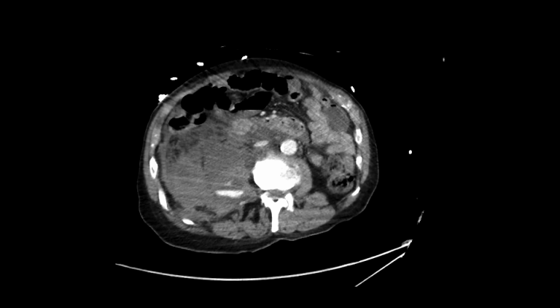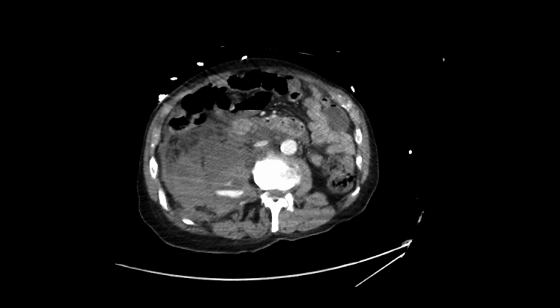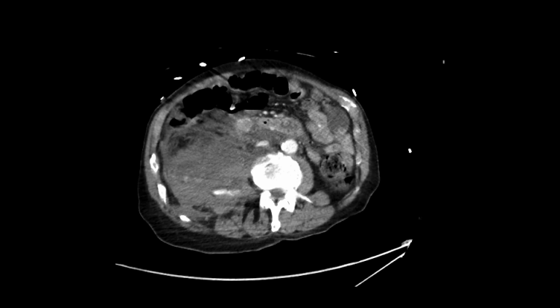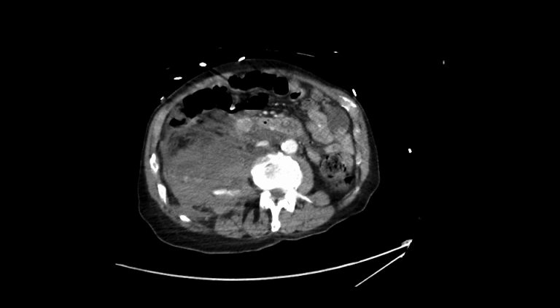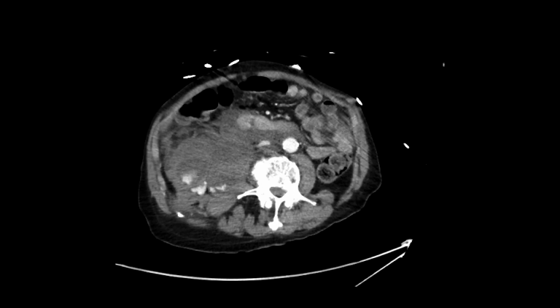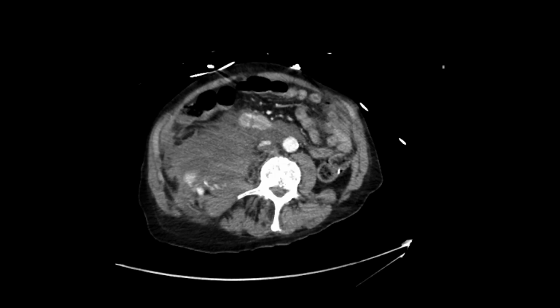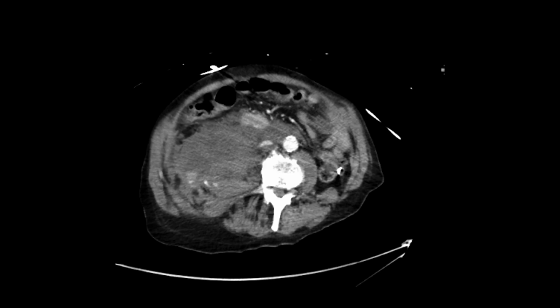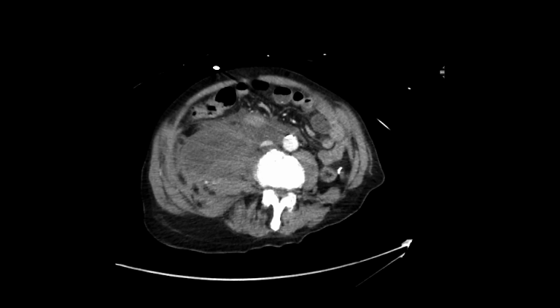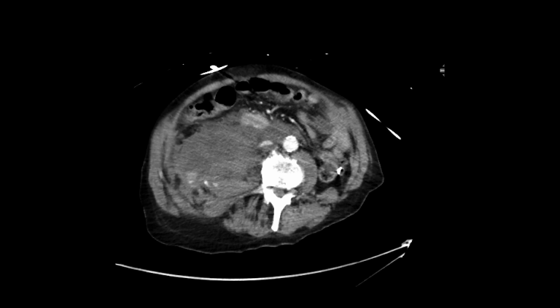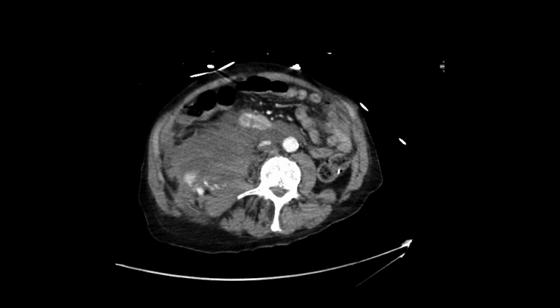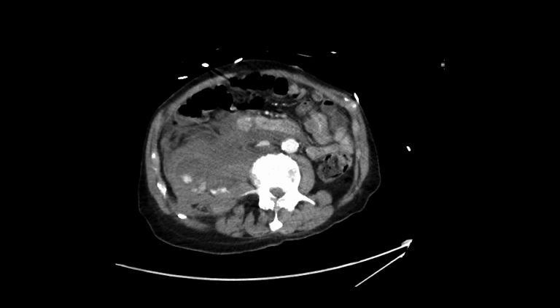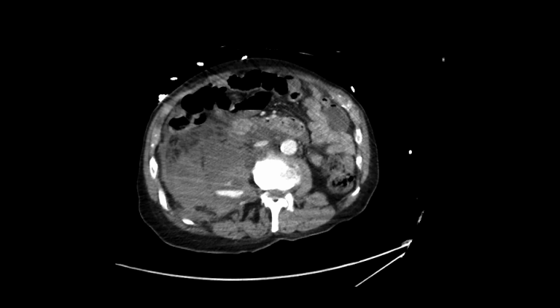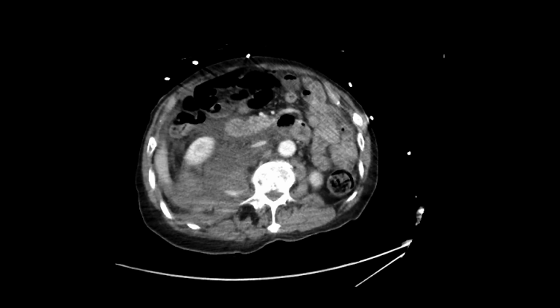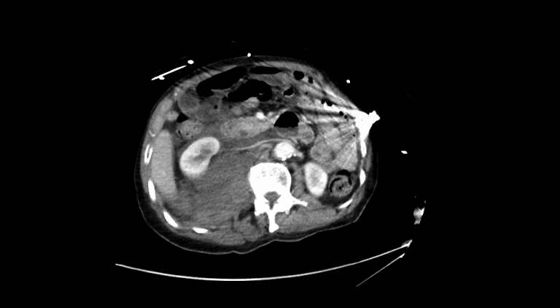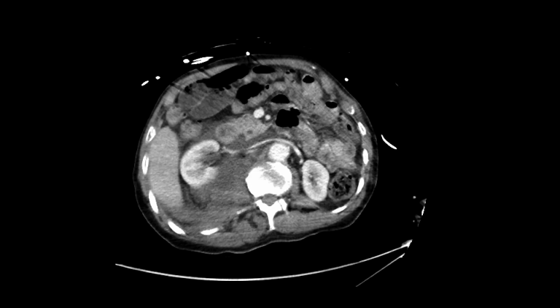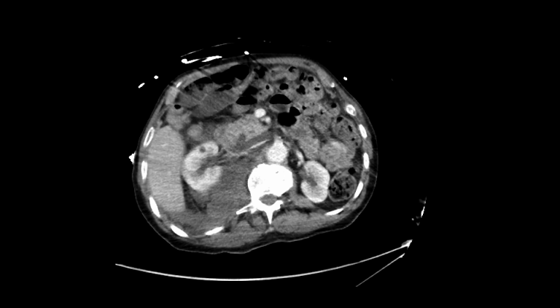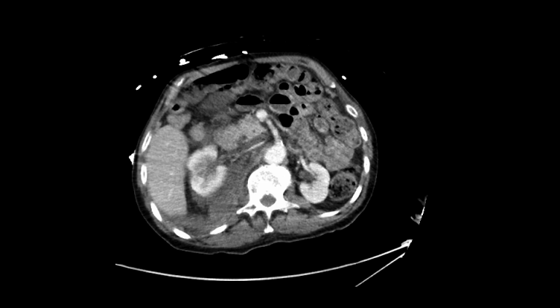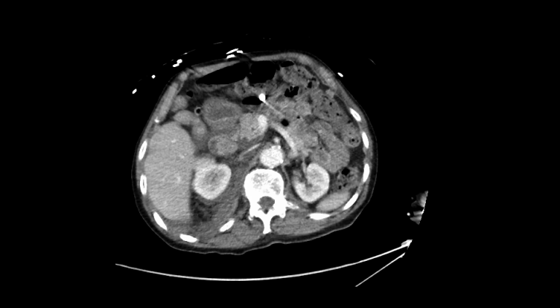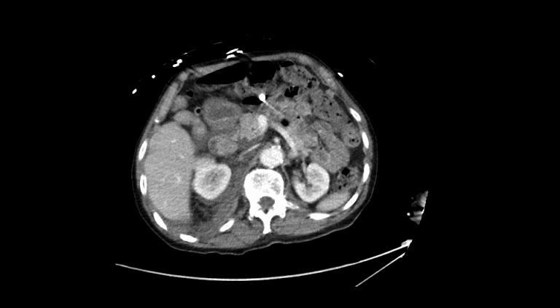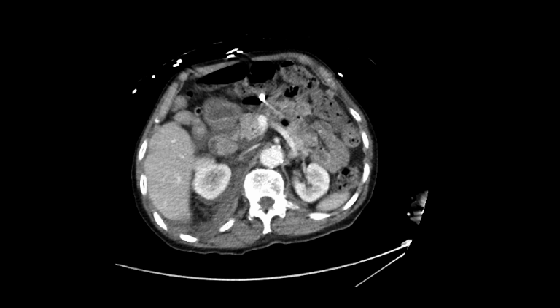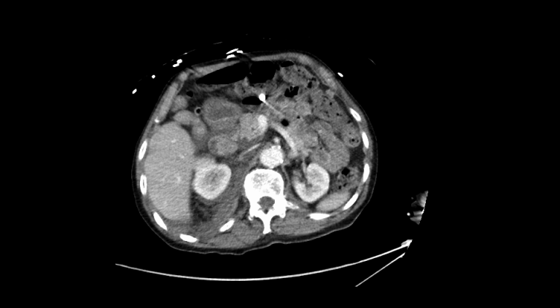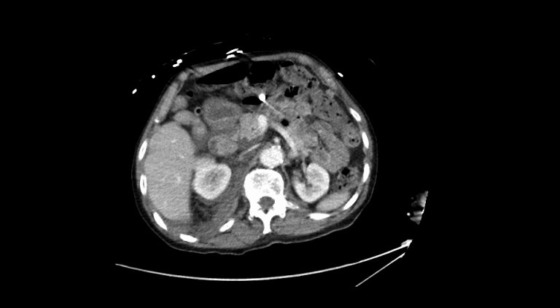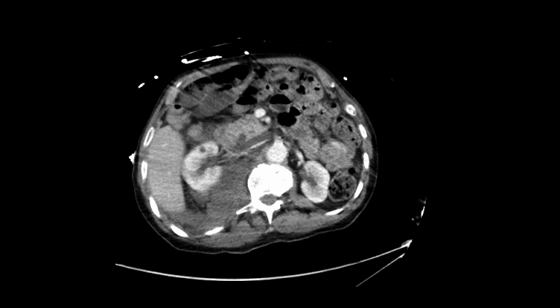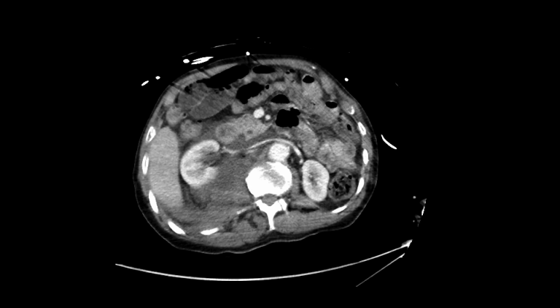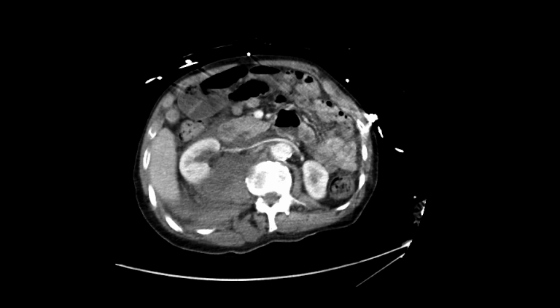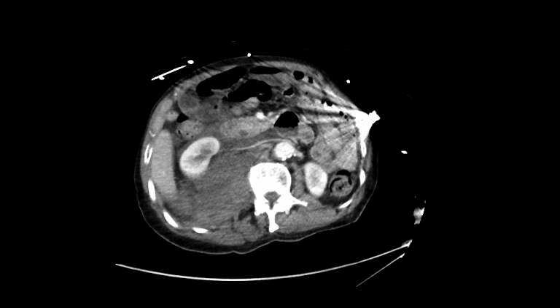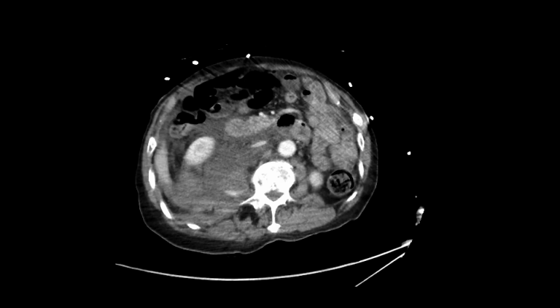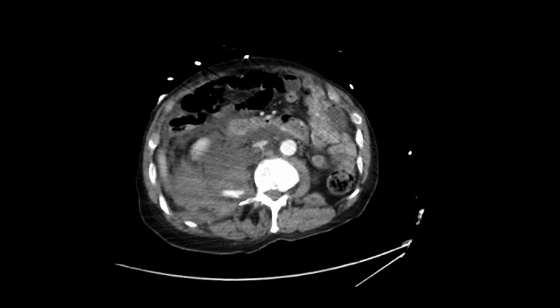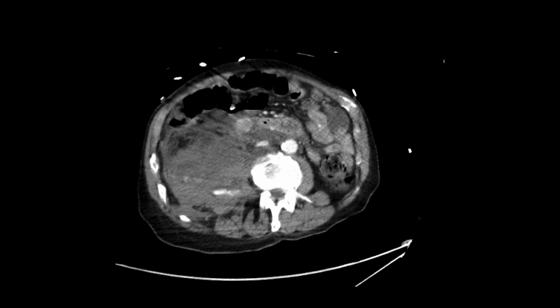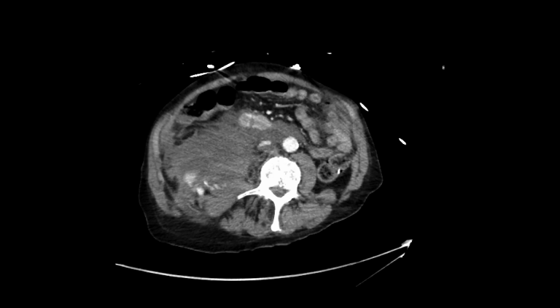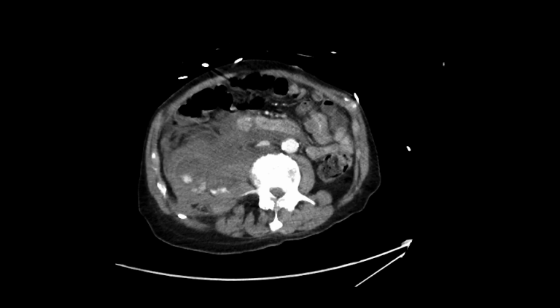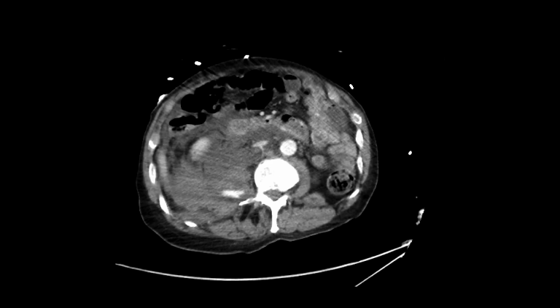This patient went to the IR suite and they ended up embolizing some lumbar vessels in order to stop this bleed.